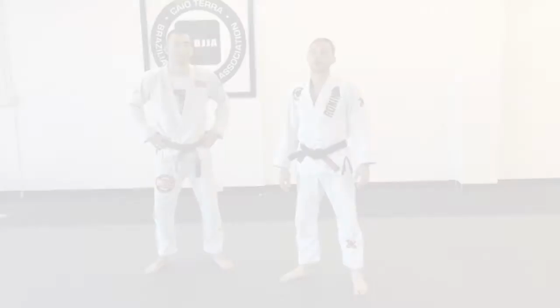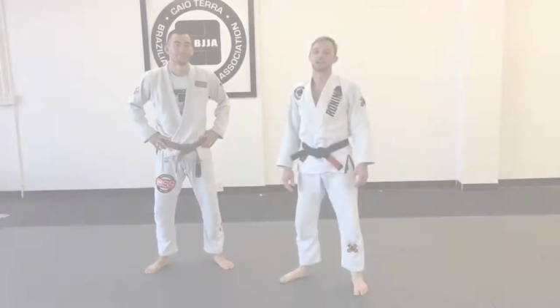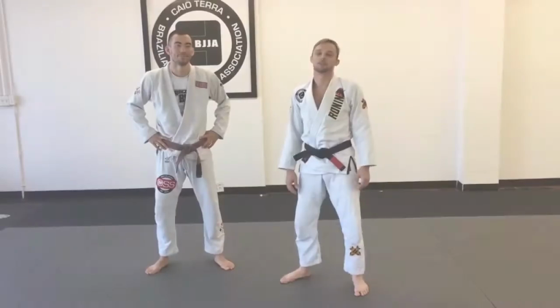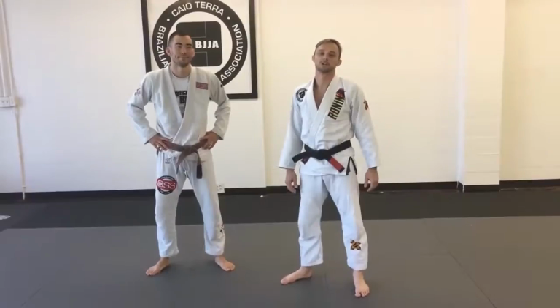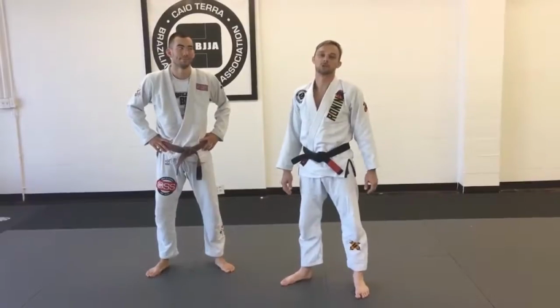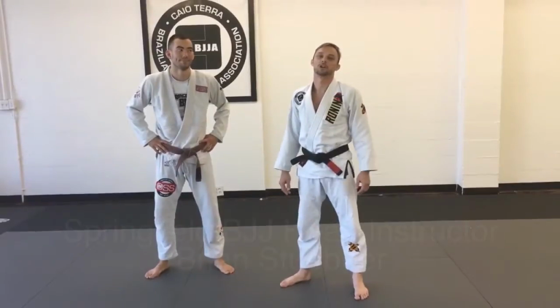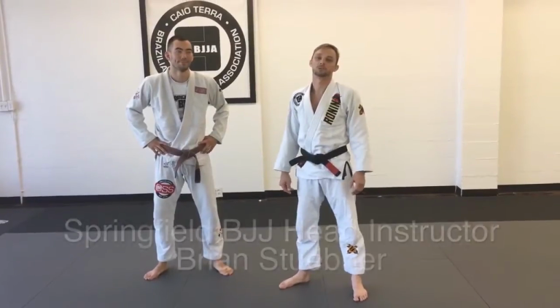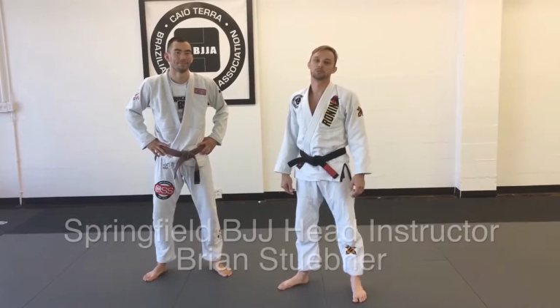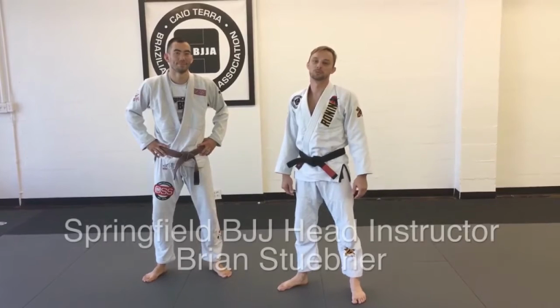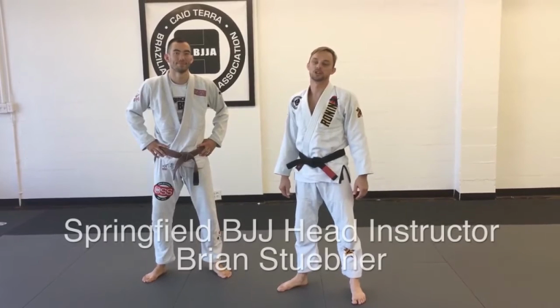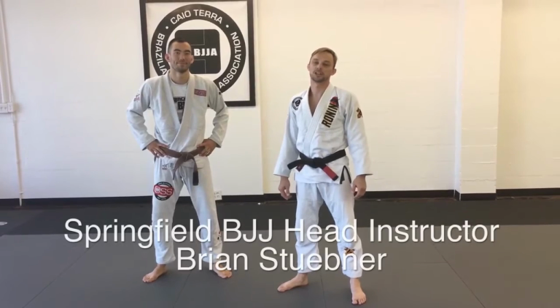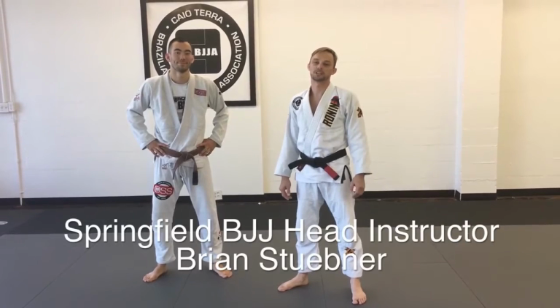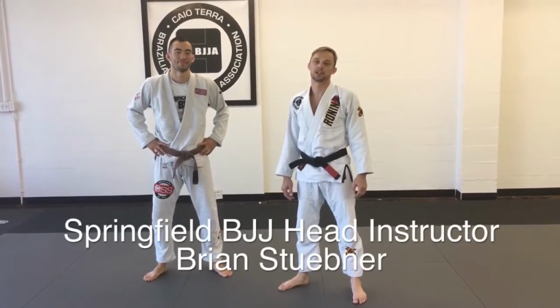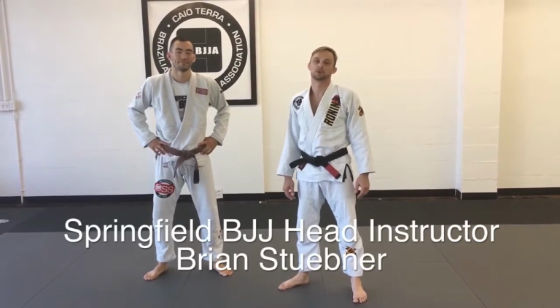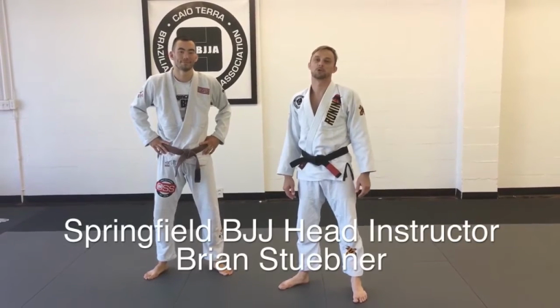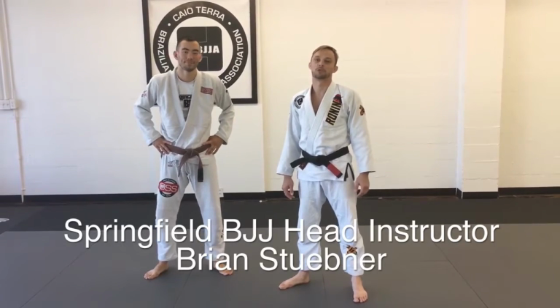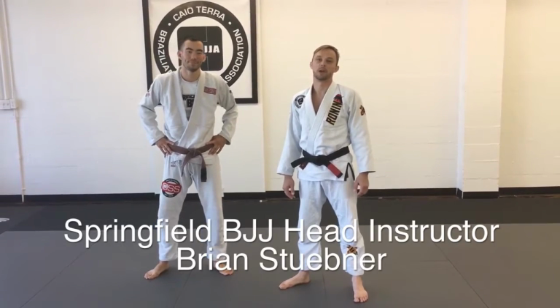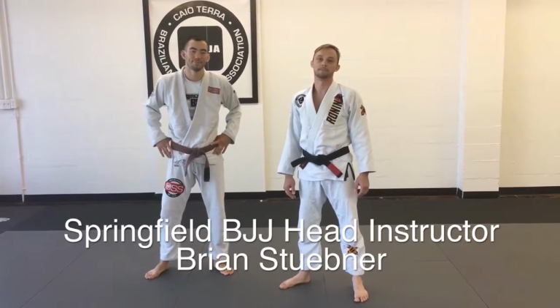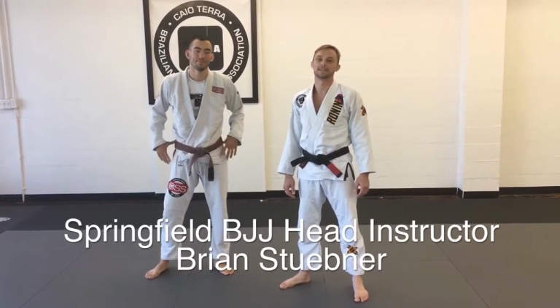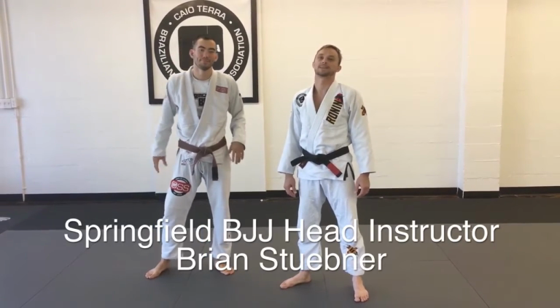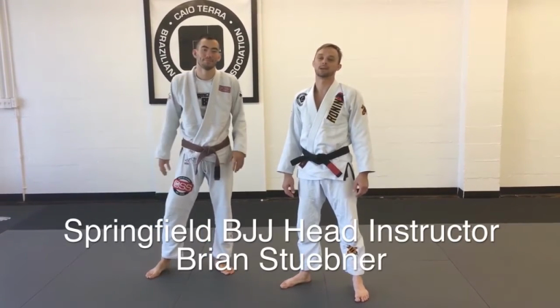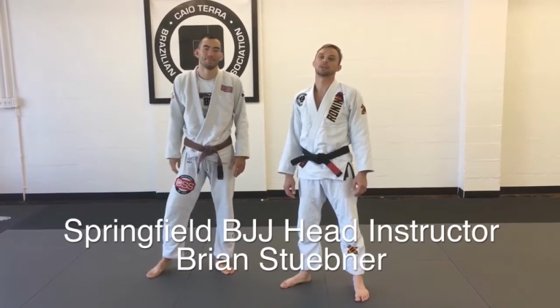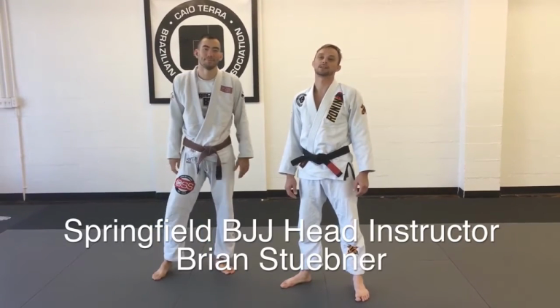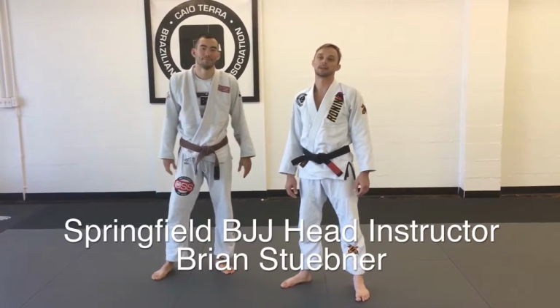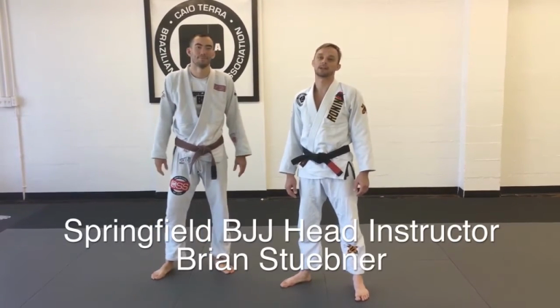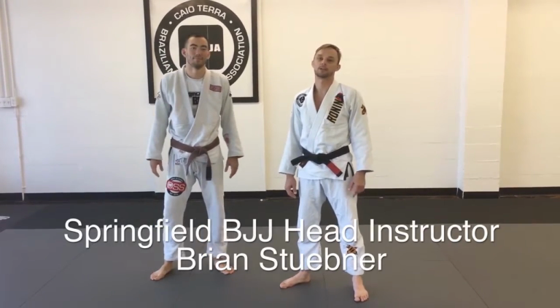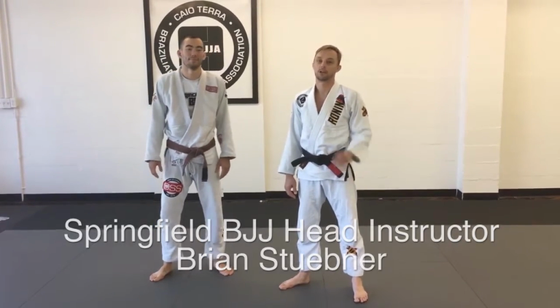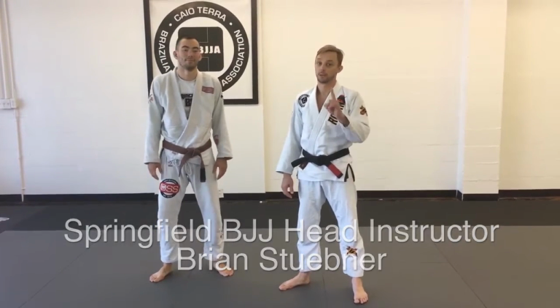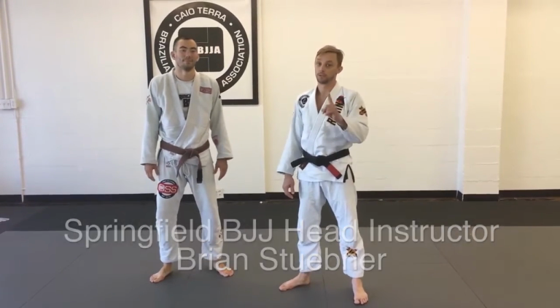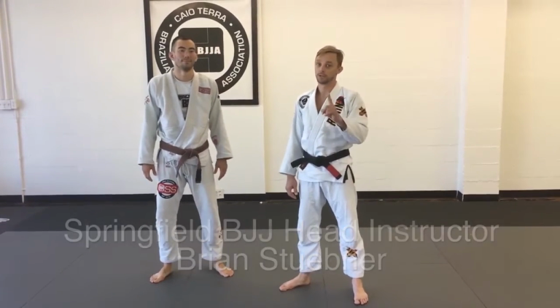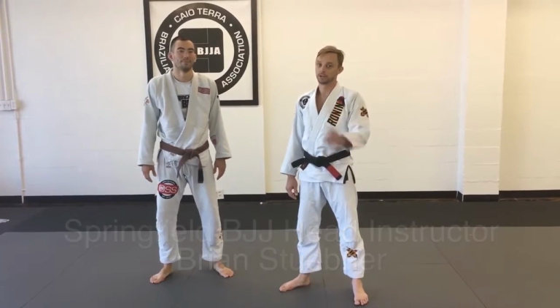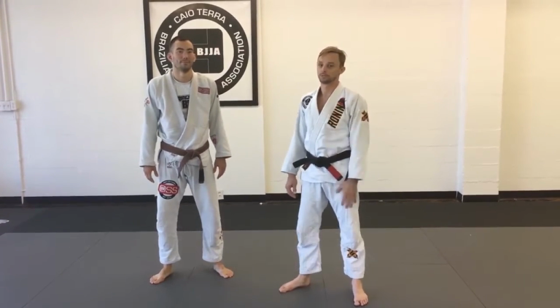Alright guys, I'm Brian Sooner here at Springfield BJJ. Today we're going to go over a basic double leg takedown and one variation.